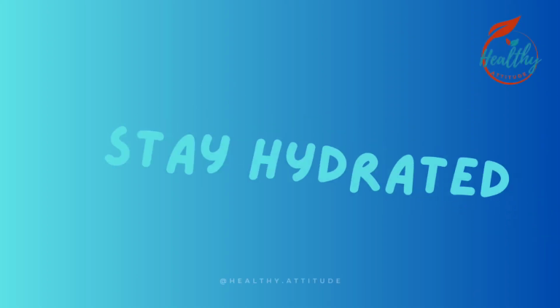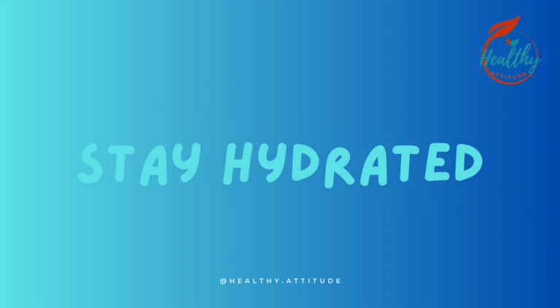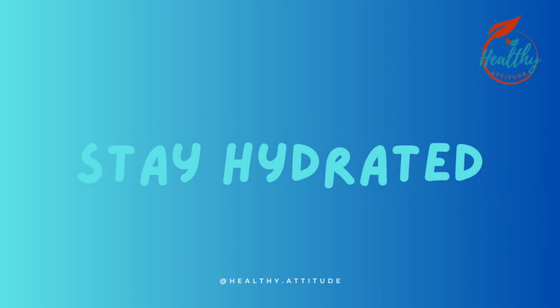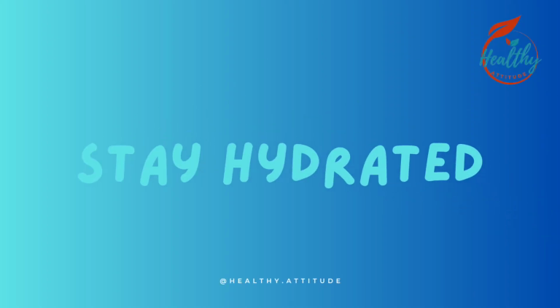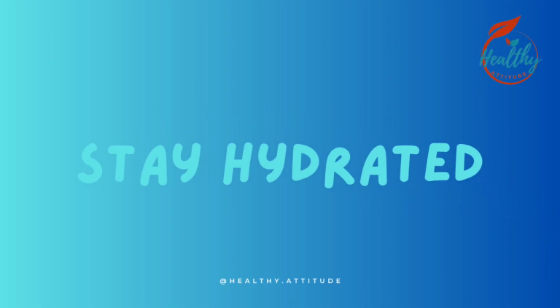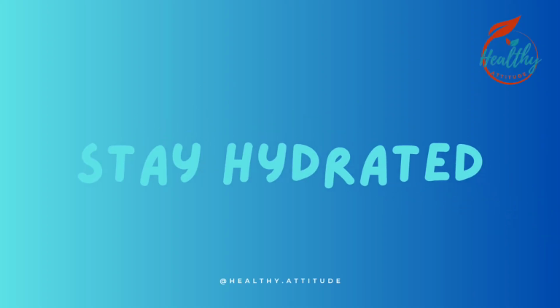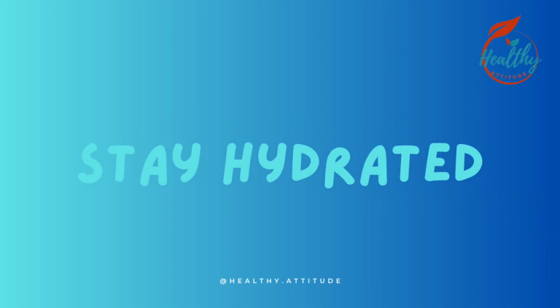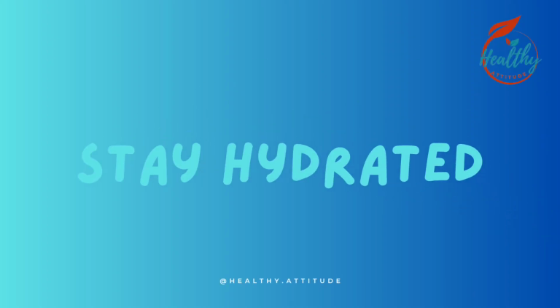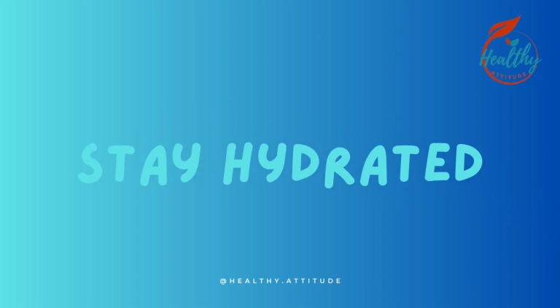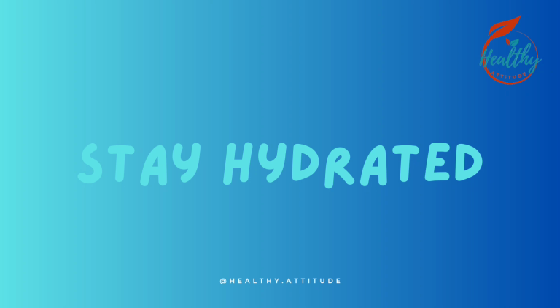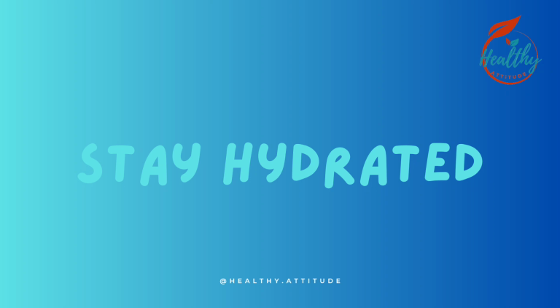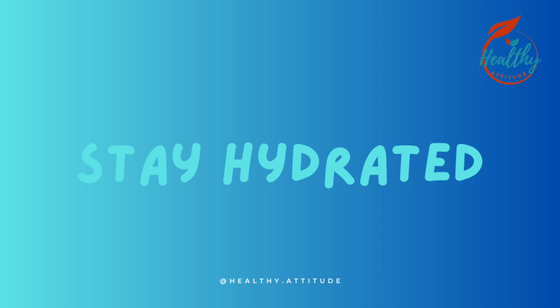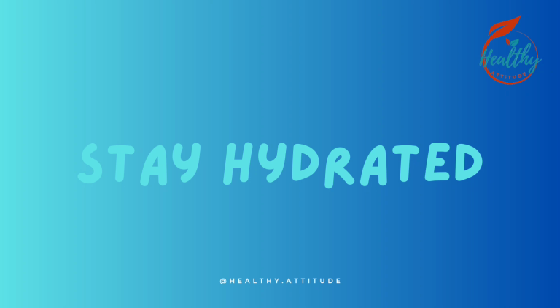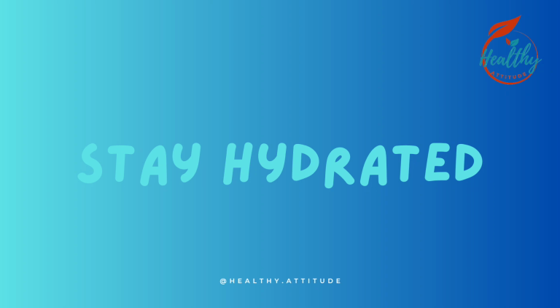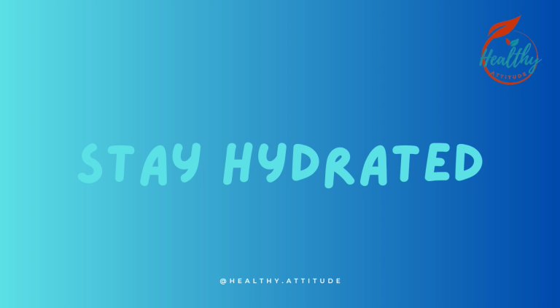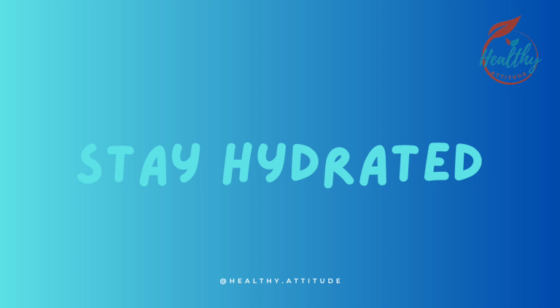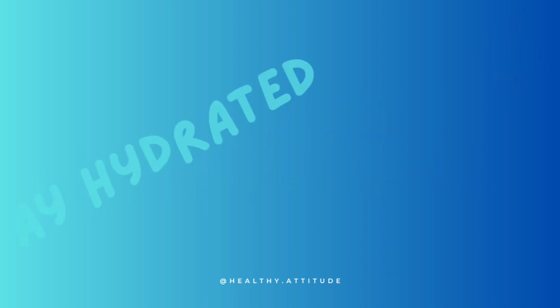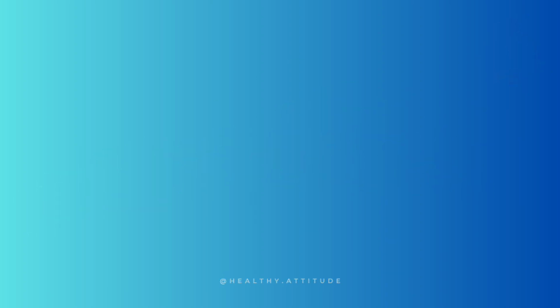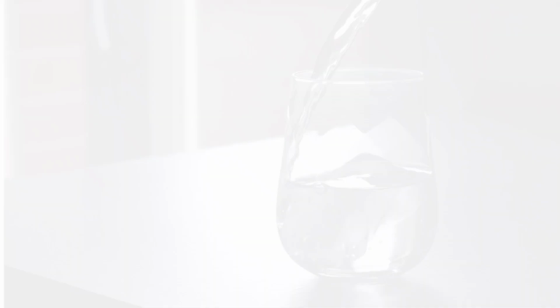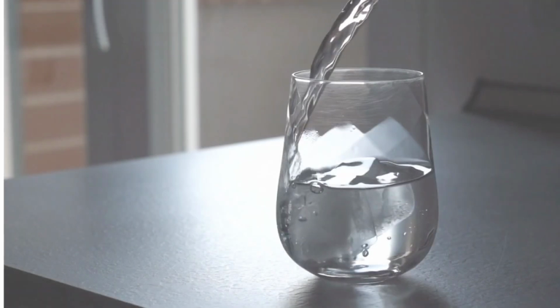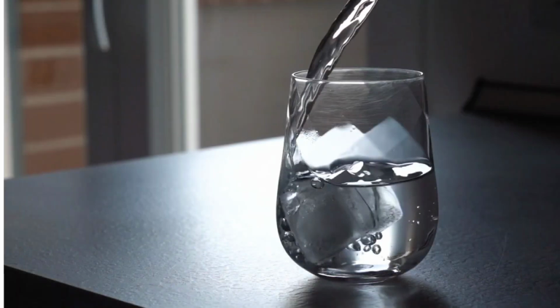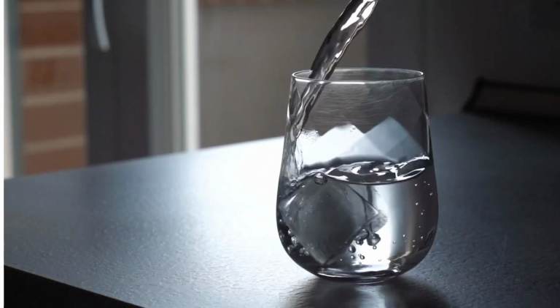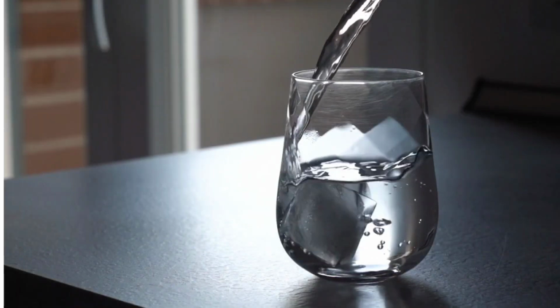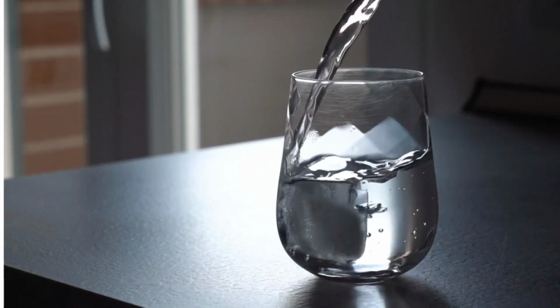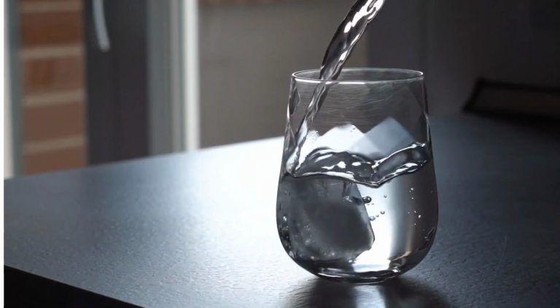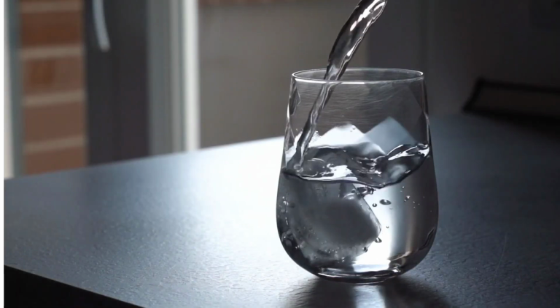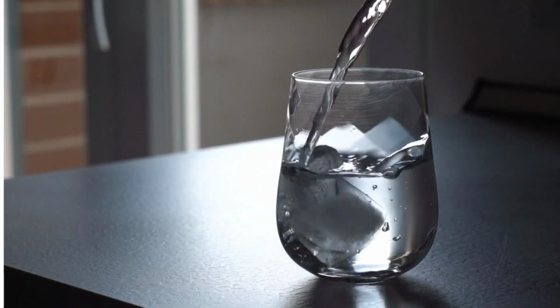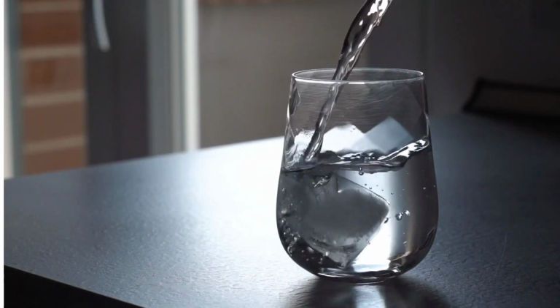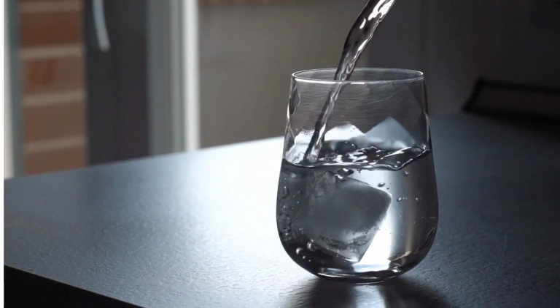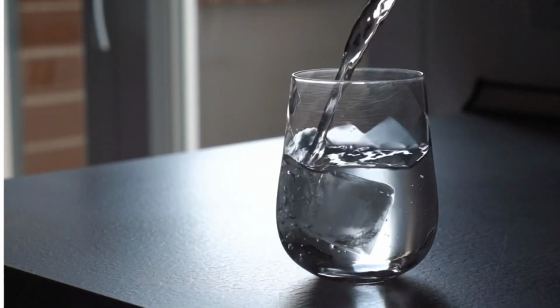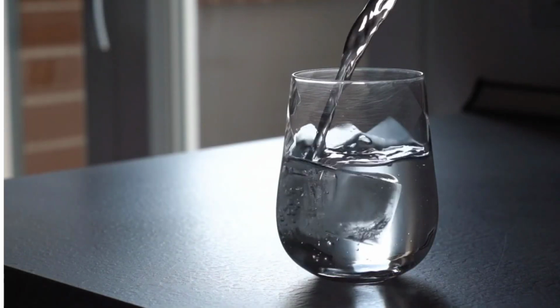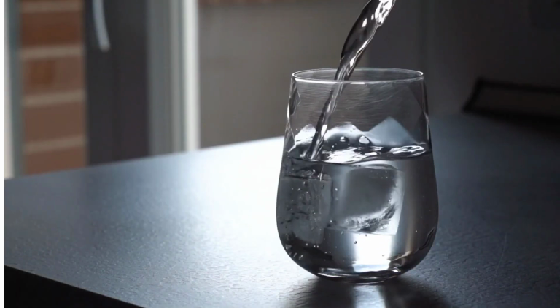Tip 1: Stay hydrated. Drink plenty of water throughout the day to stay hydrated. Aim for at least 8 glasses of water daily.